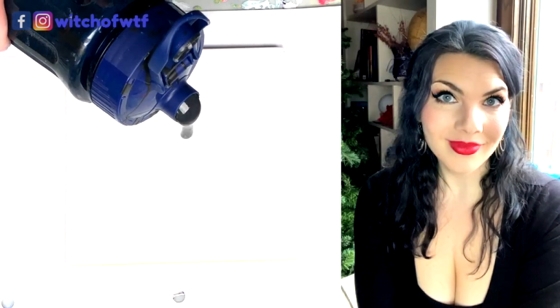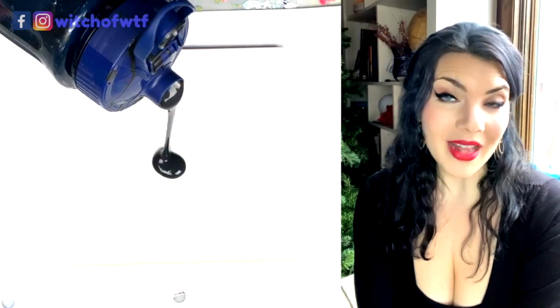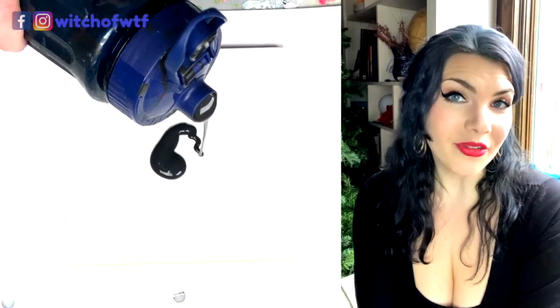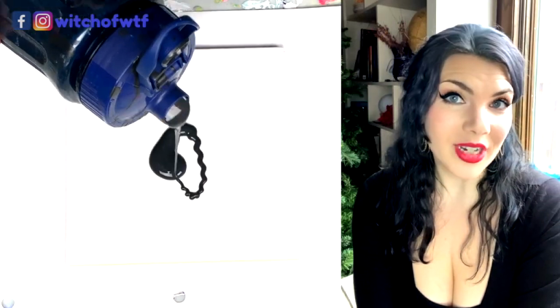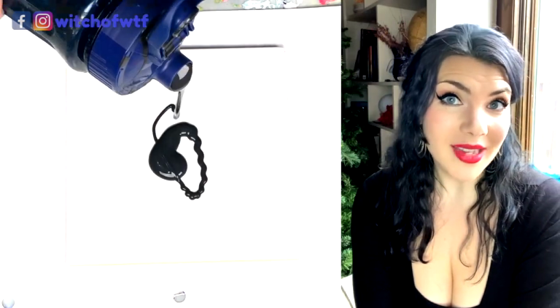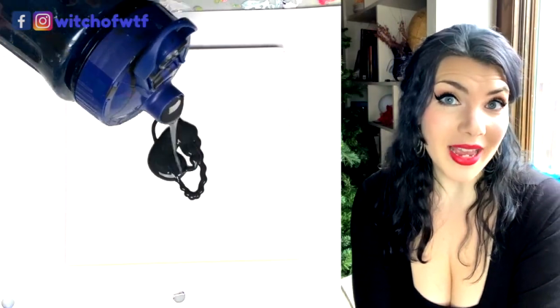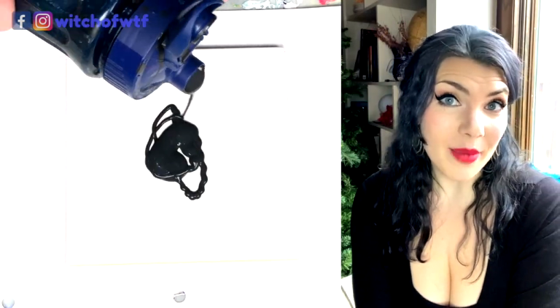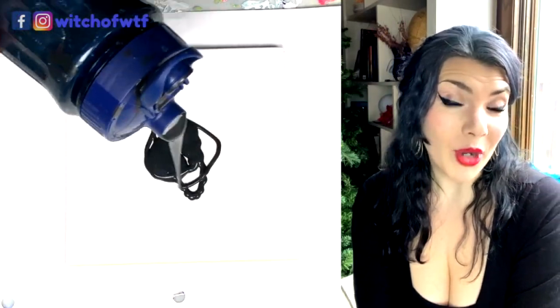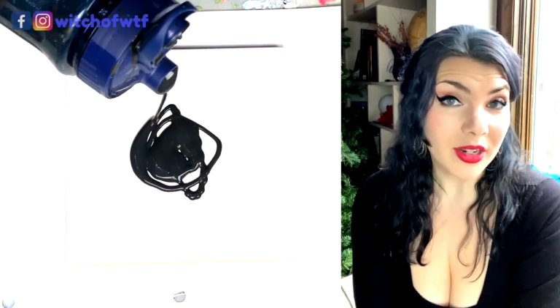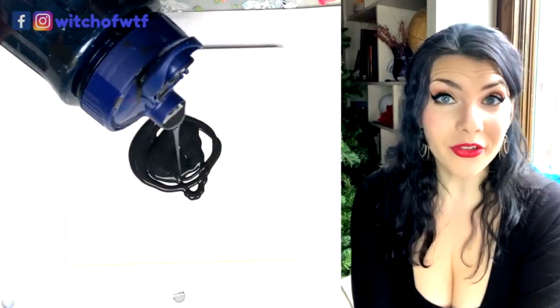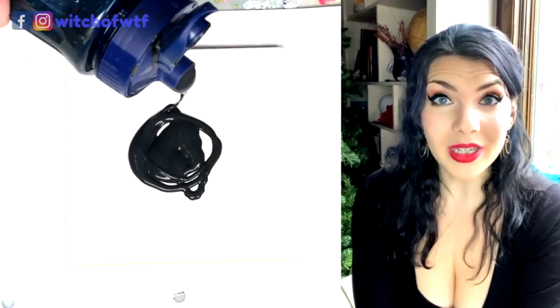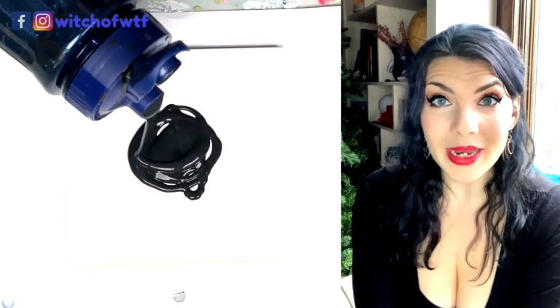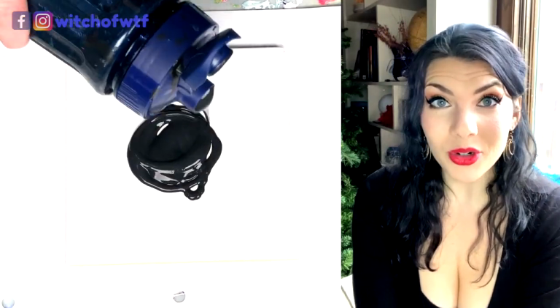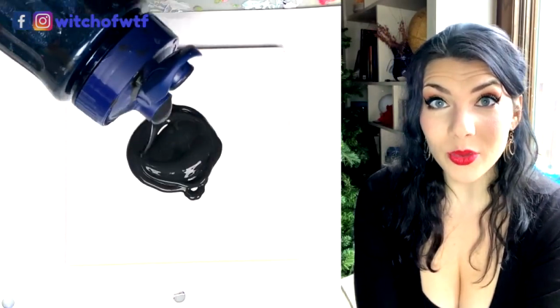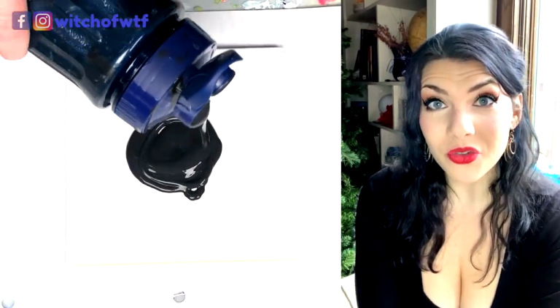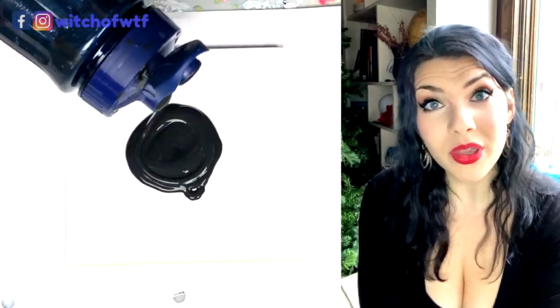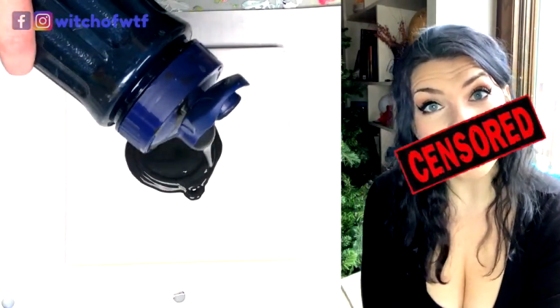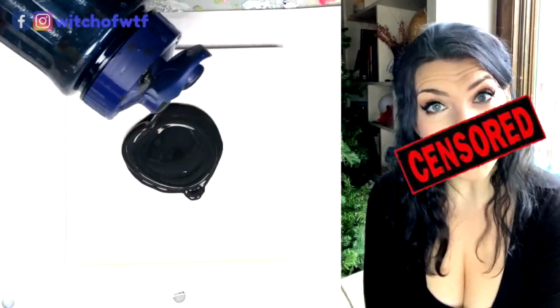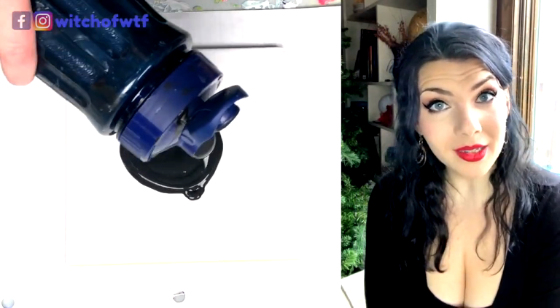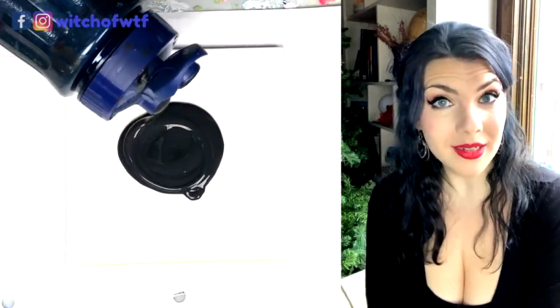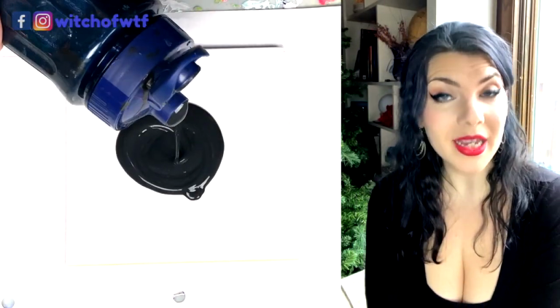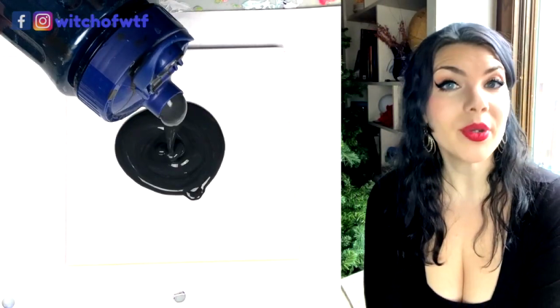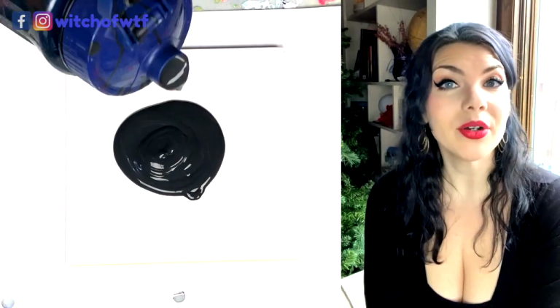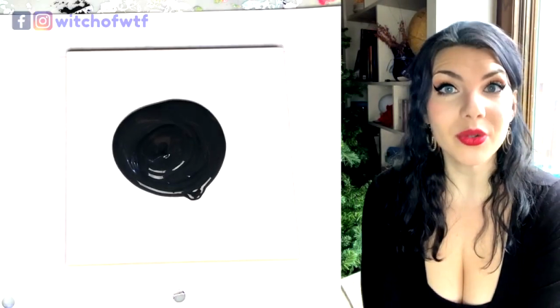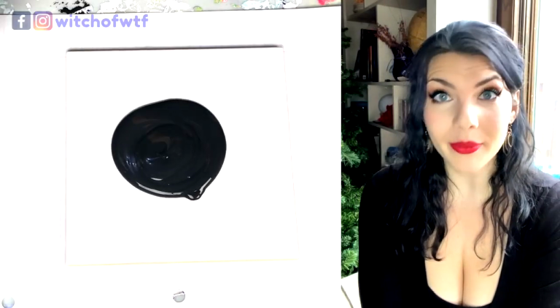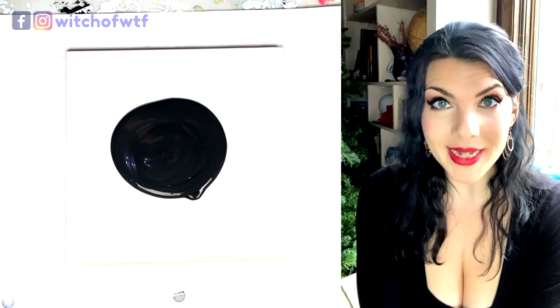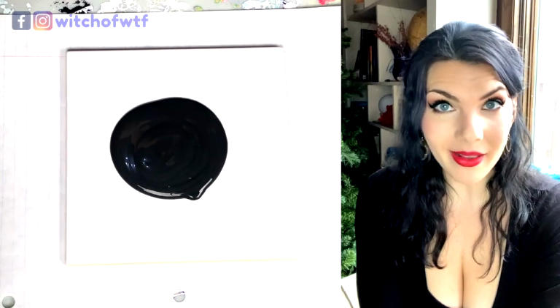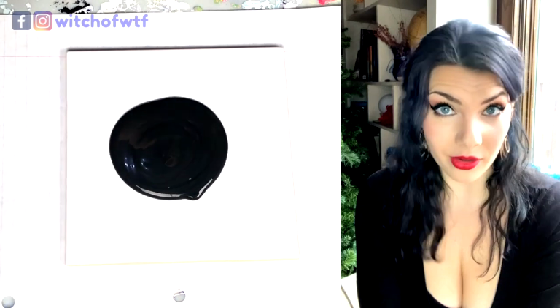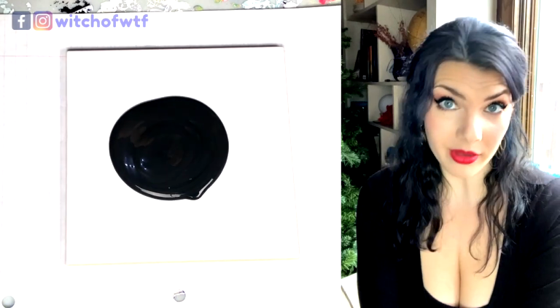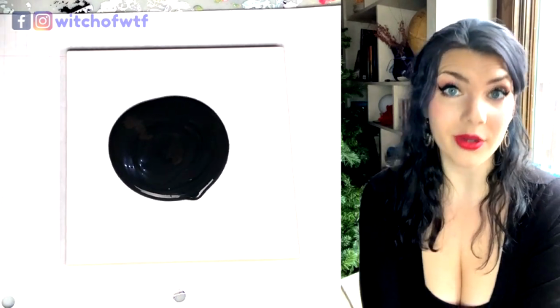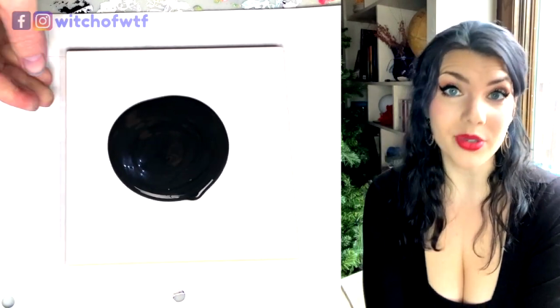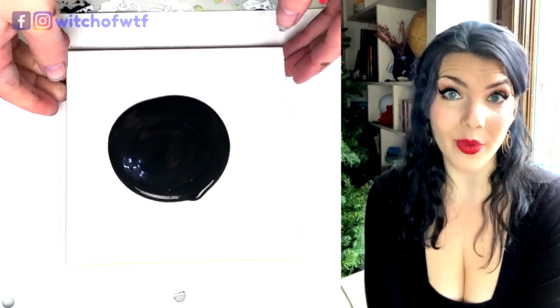Hello friends, I am Reyna, your friendly neighborhood witch of WTF, and today we are doing a metallic earth tone swipe.